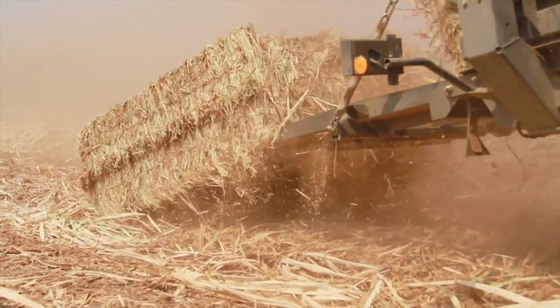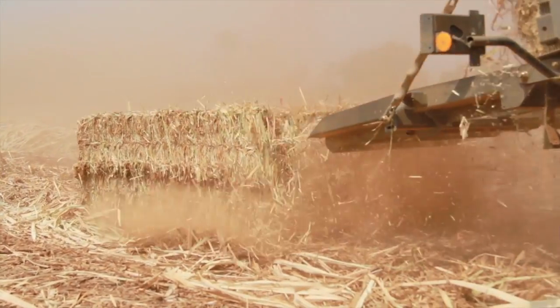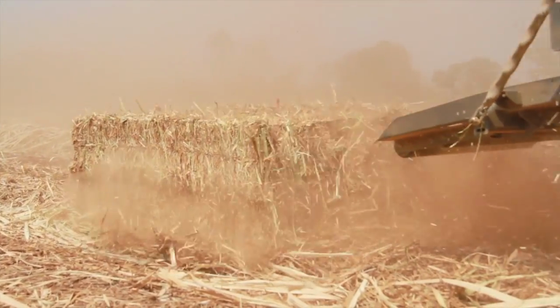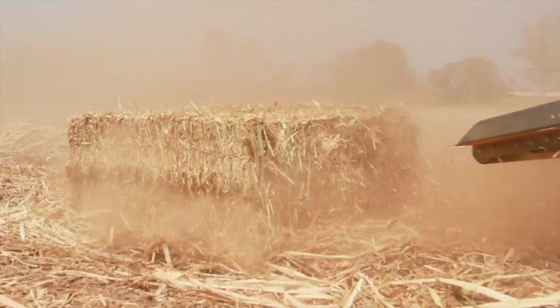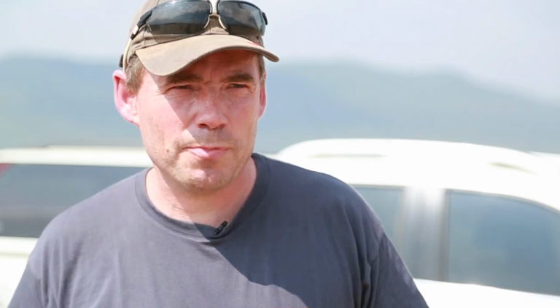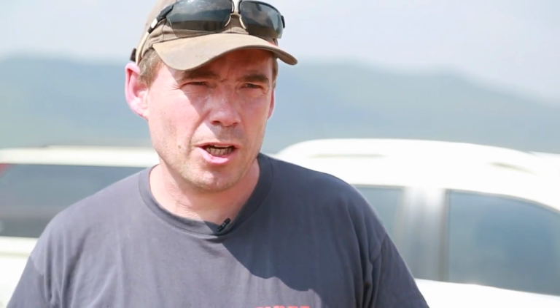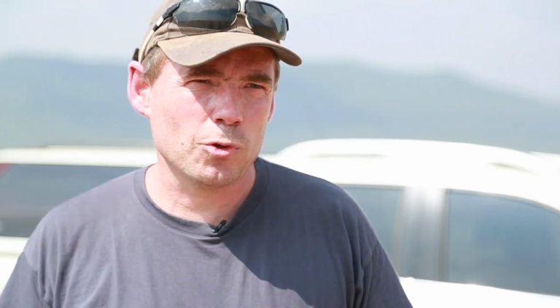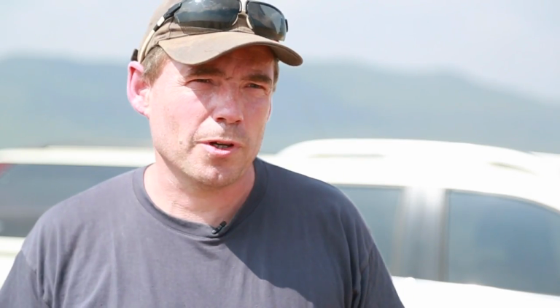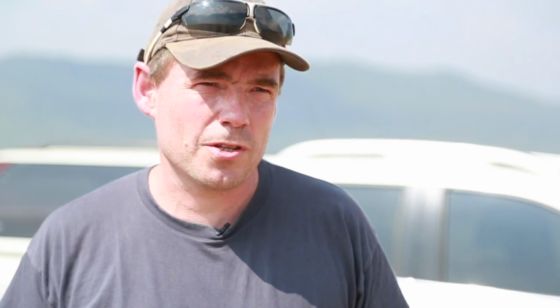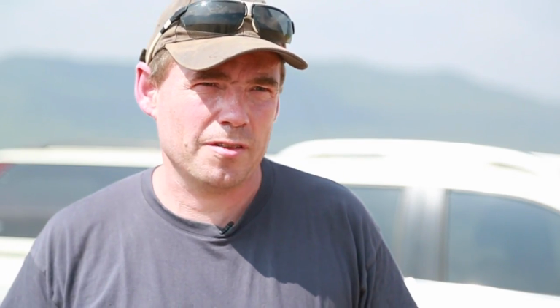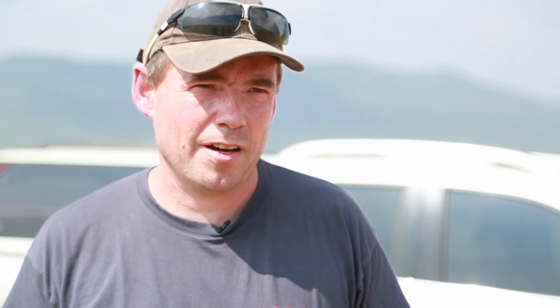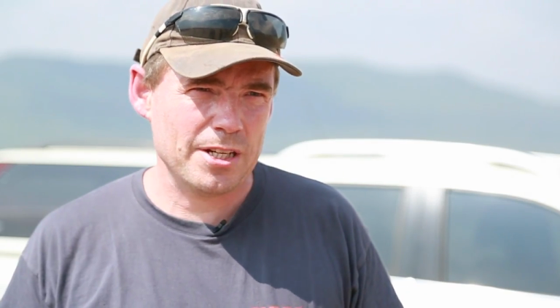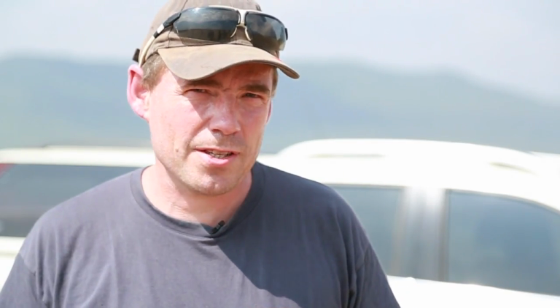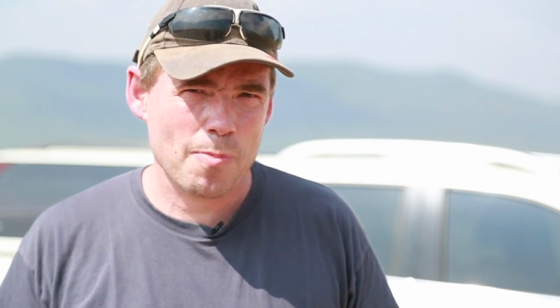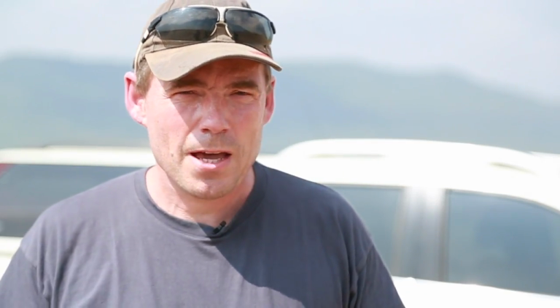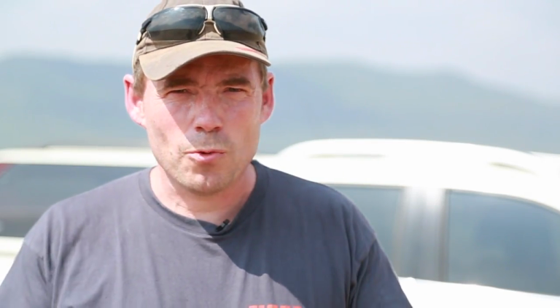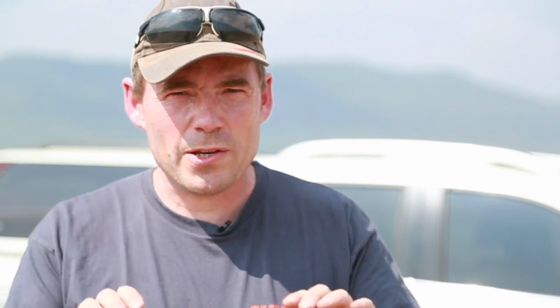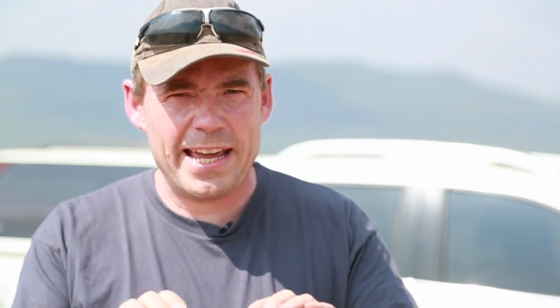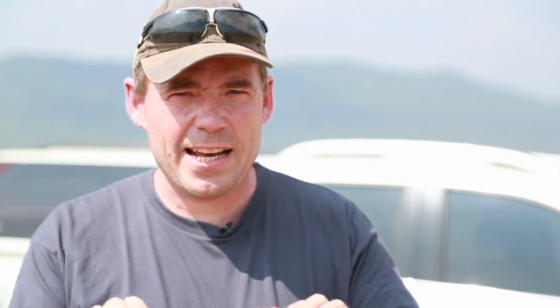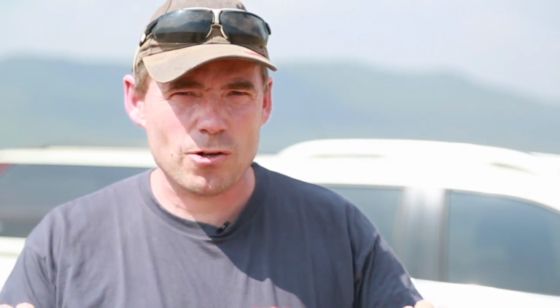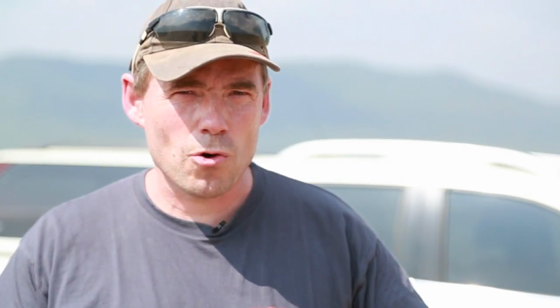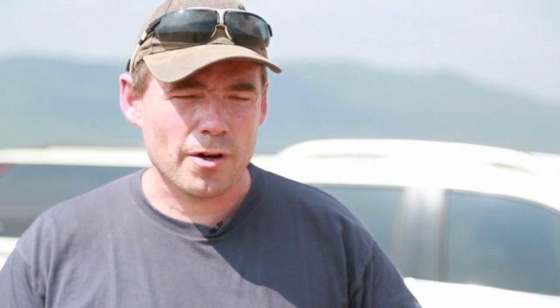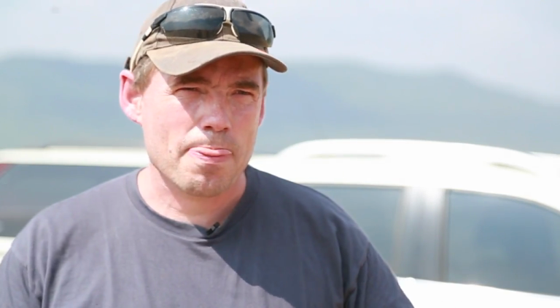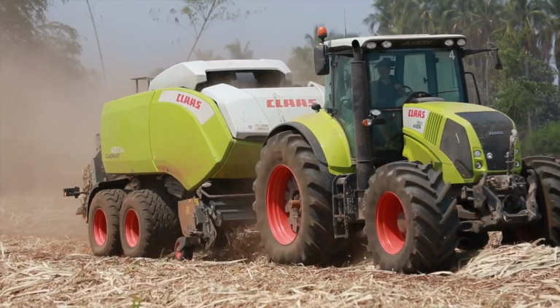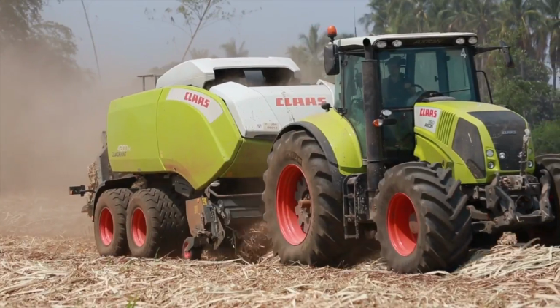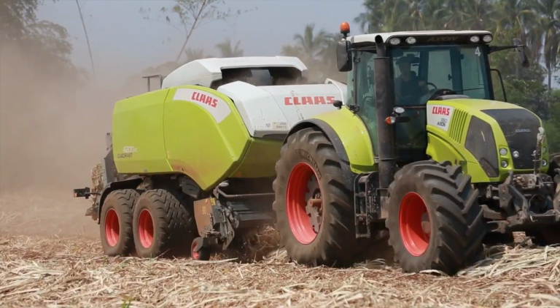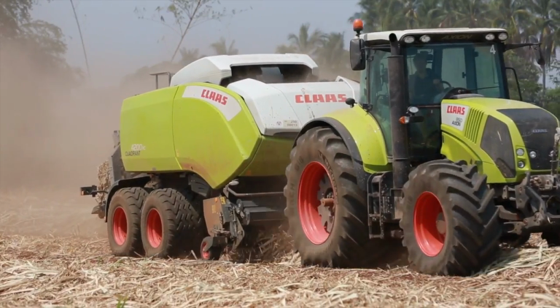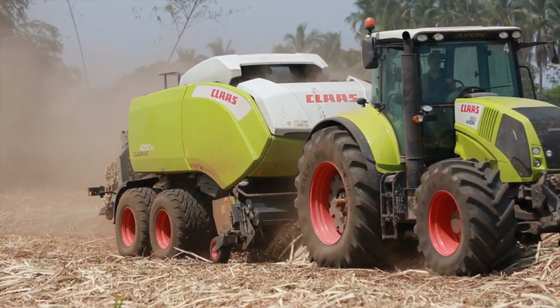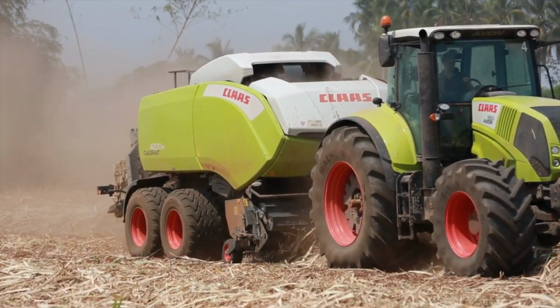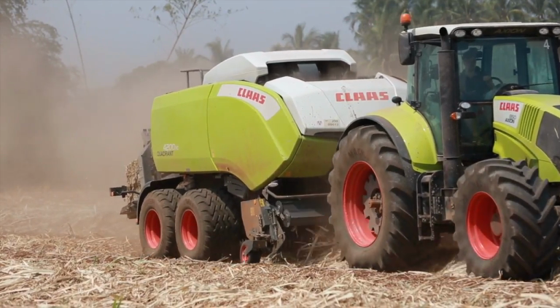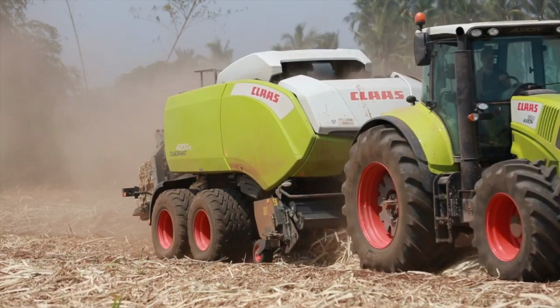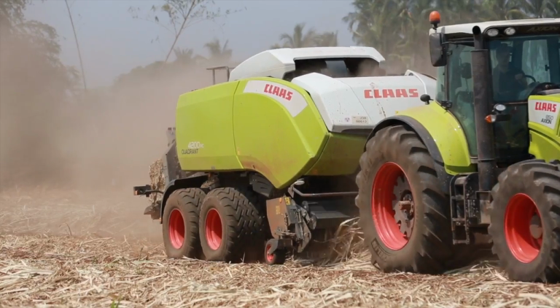Our pickup is very wide — 2.35 m — with an endless auger.